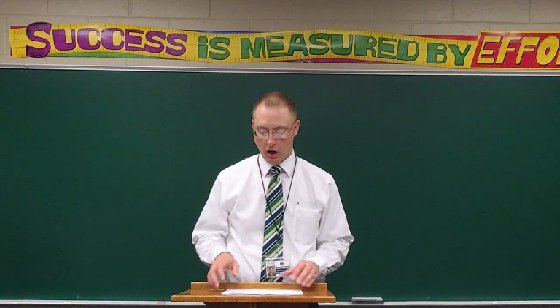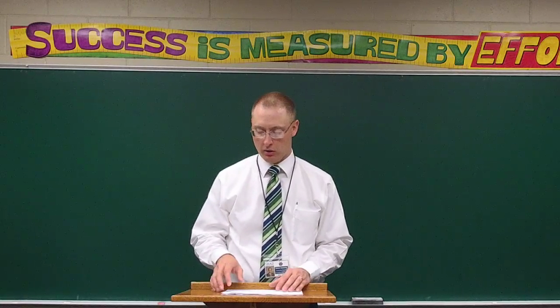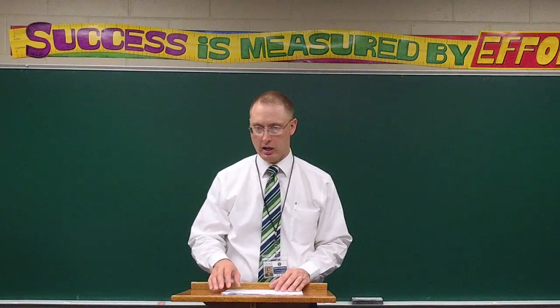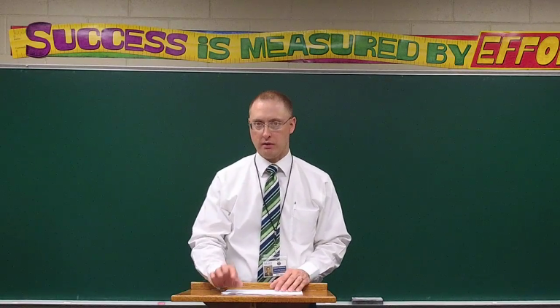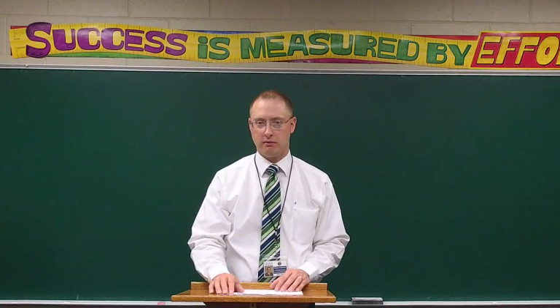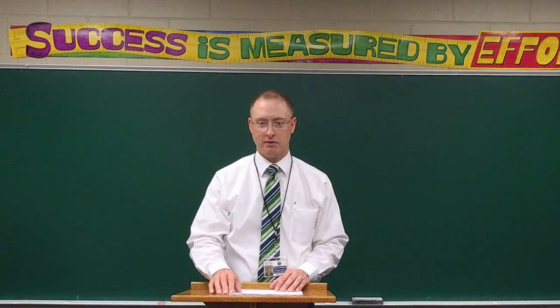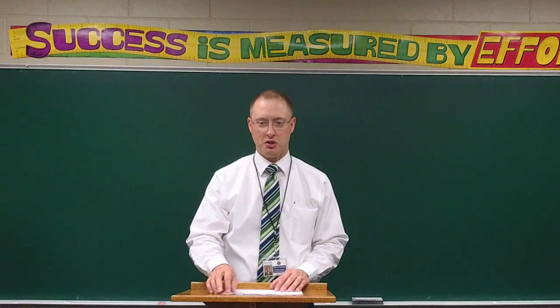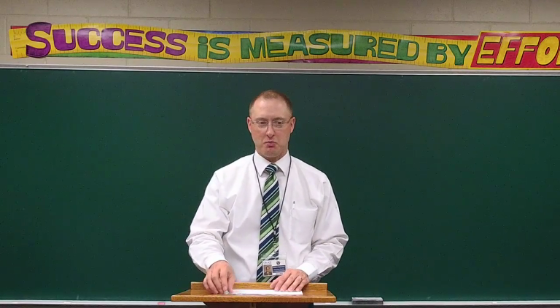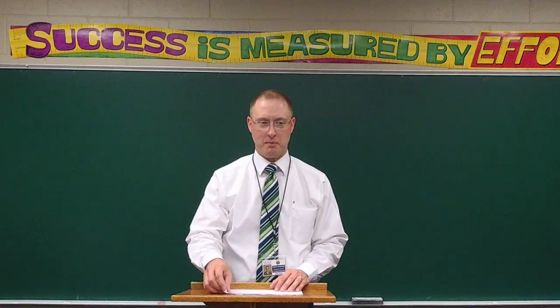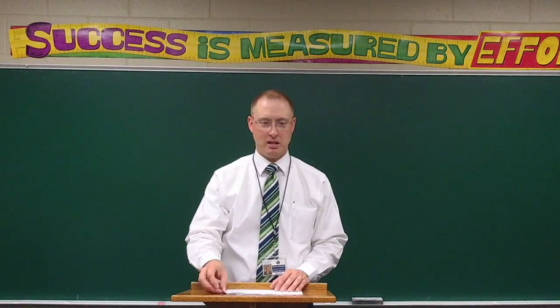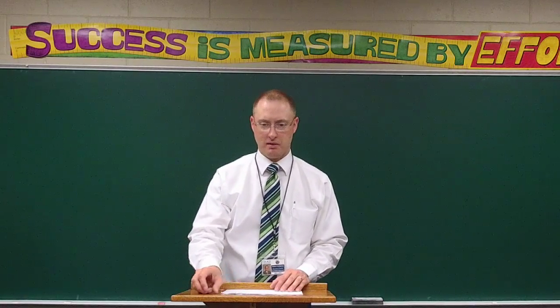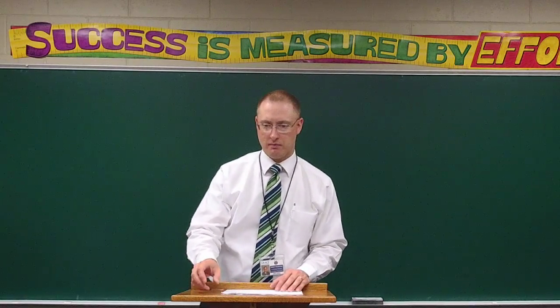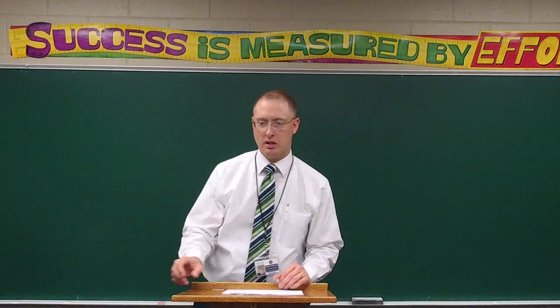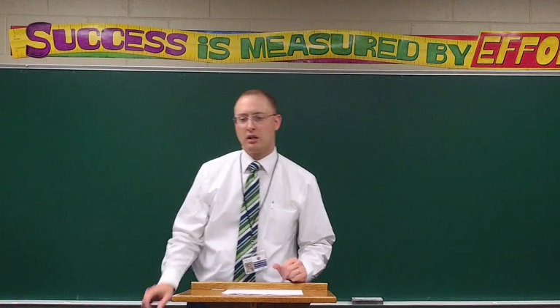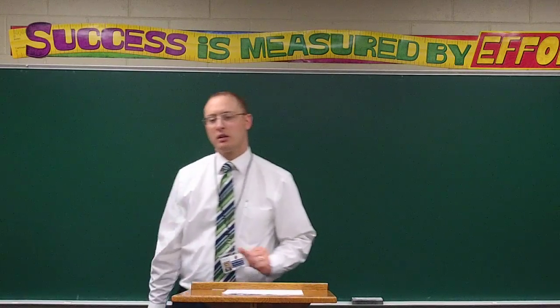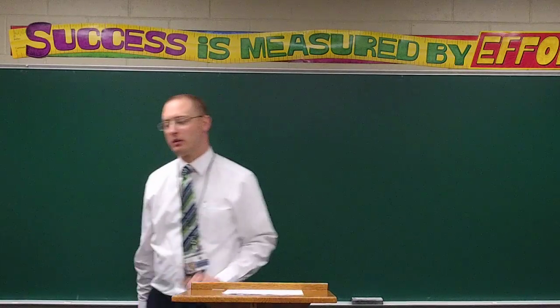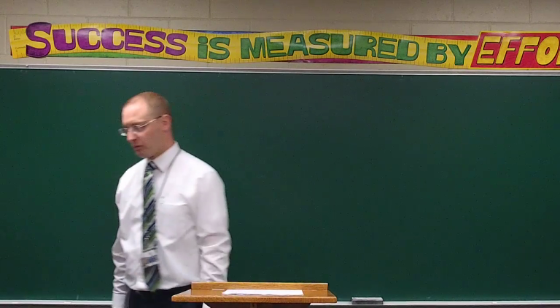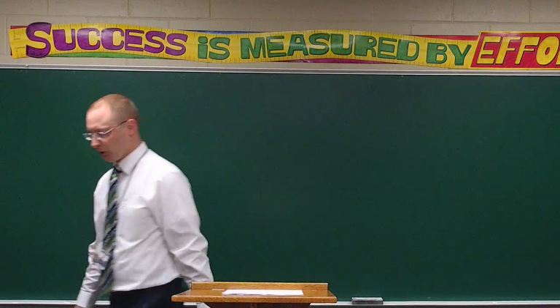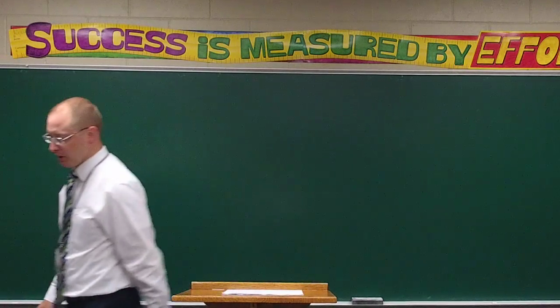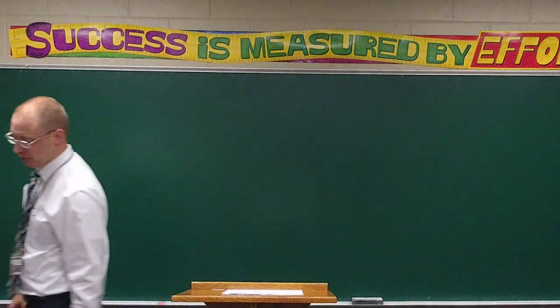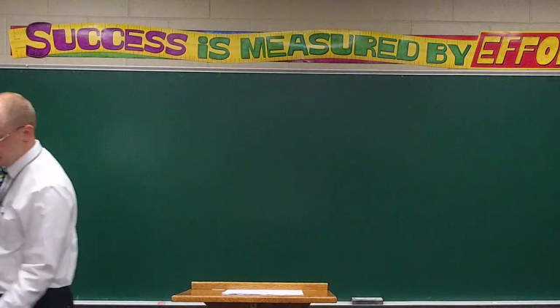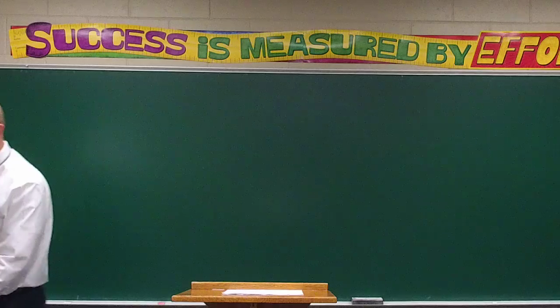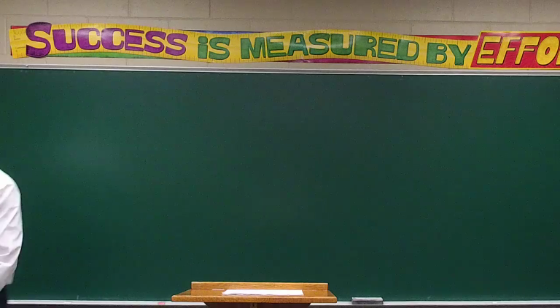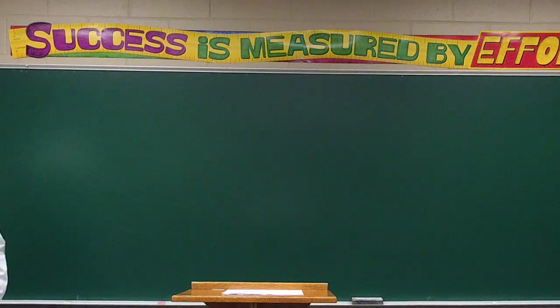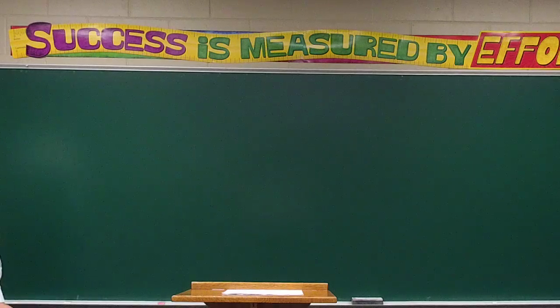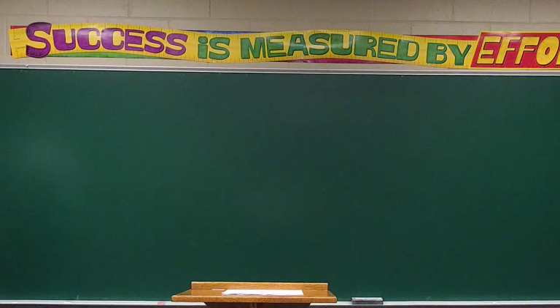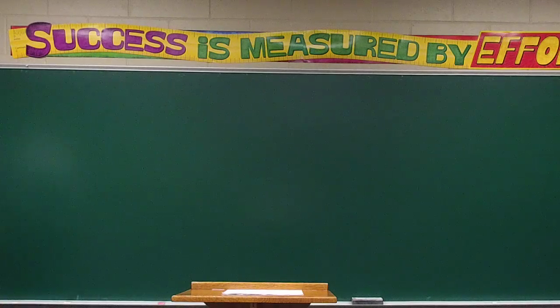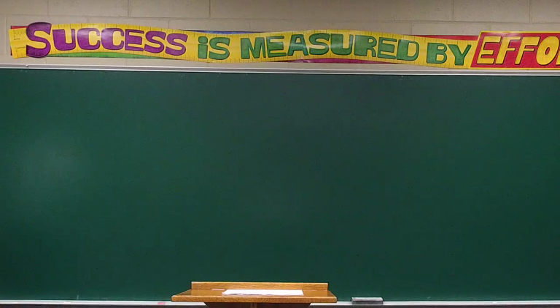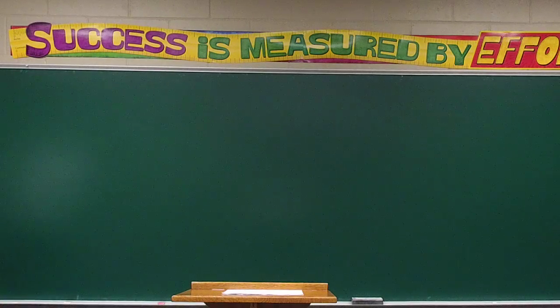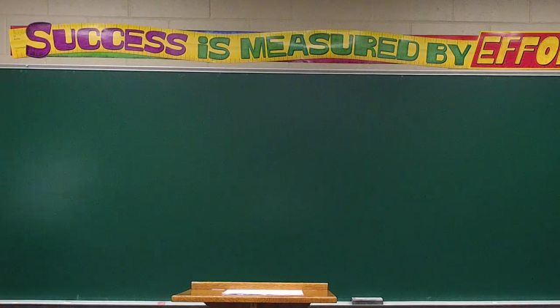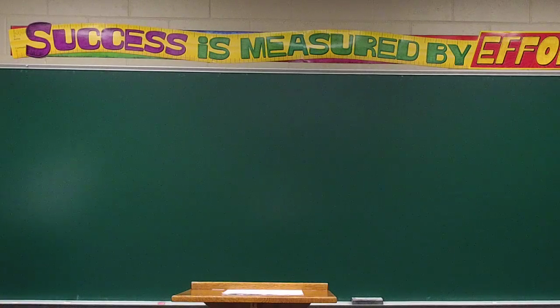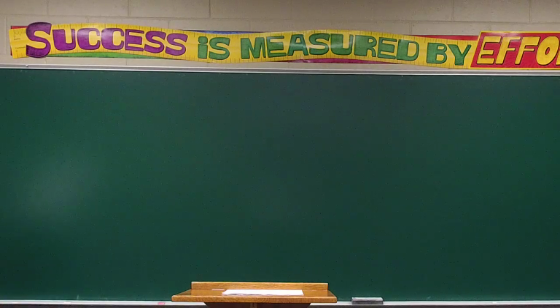All right, you may begin. Work carefully. Work accurately. Do your best.